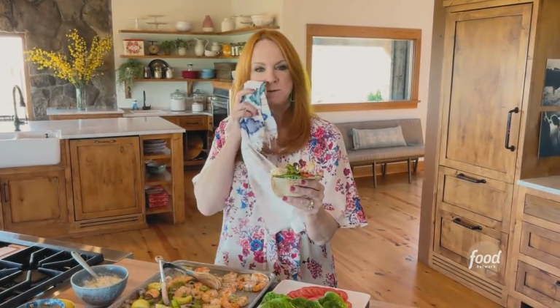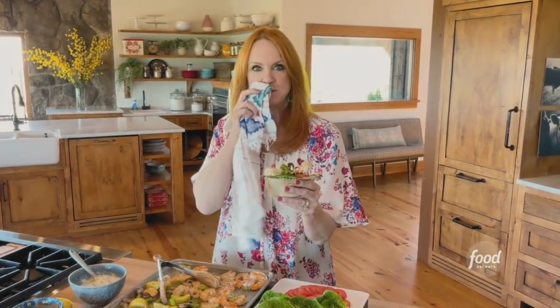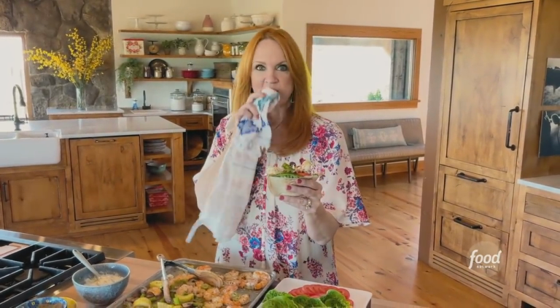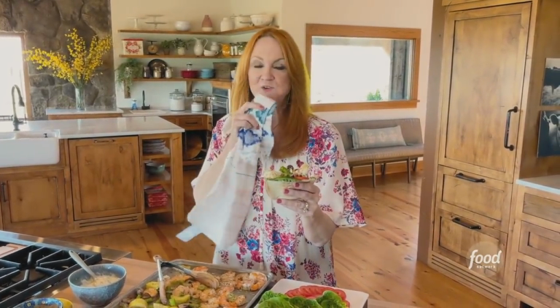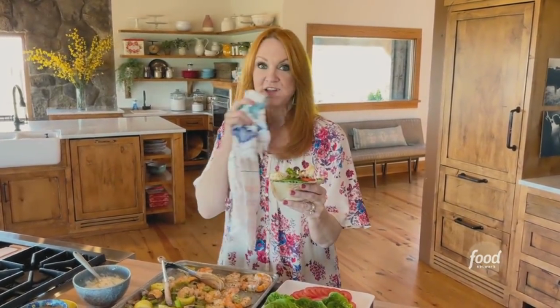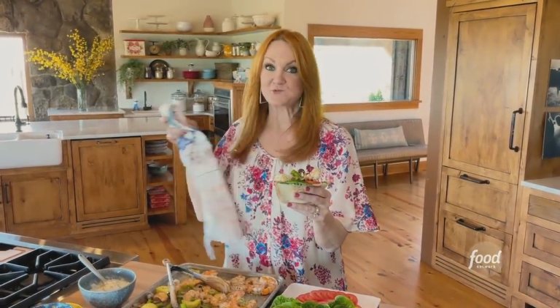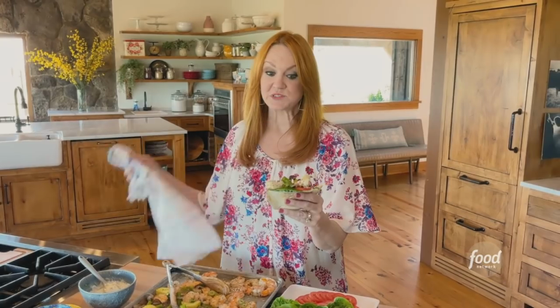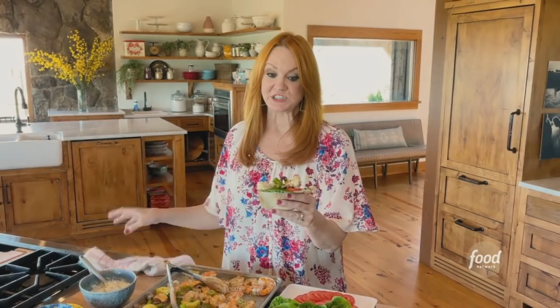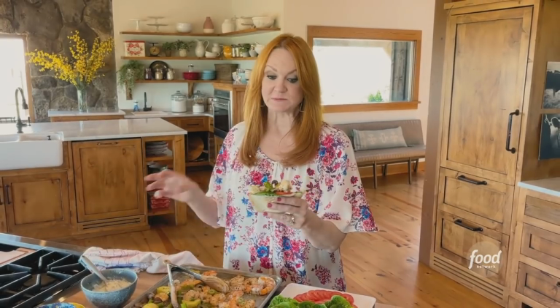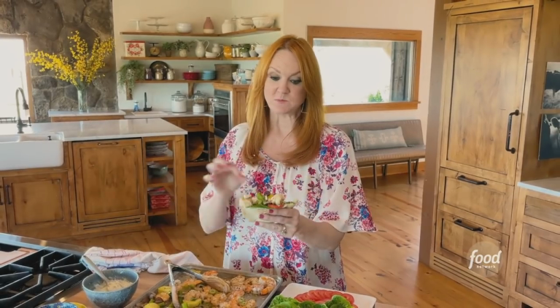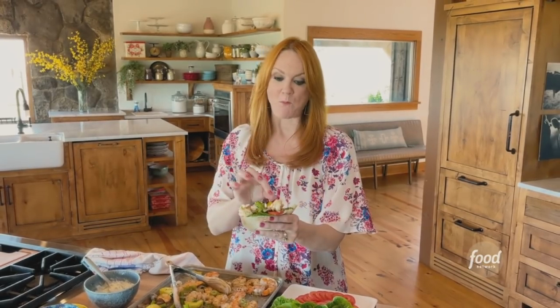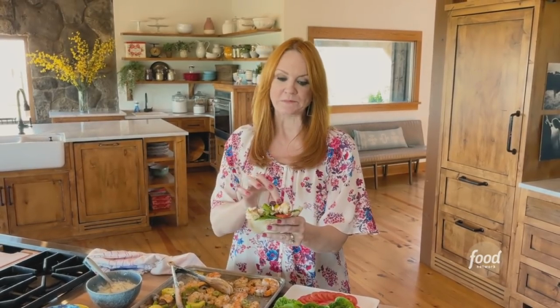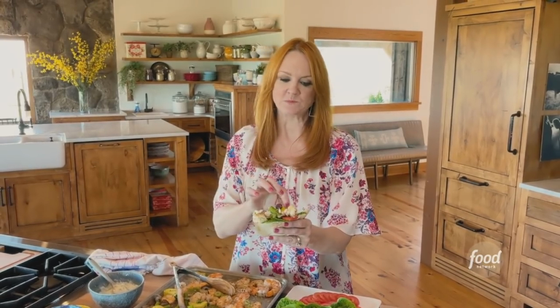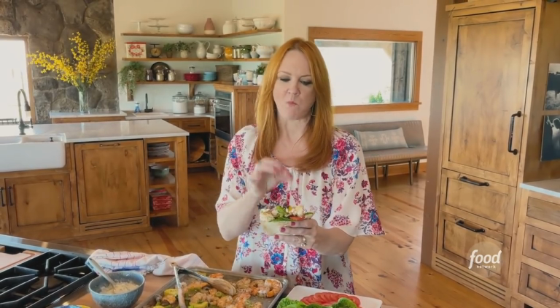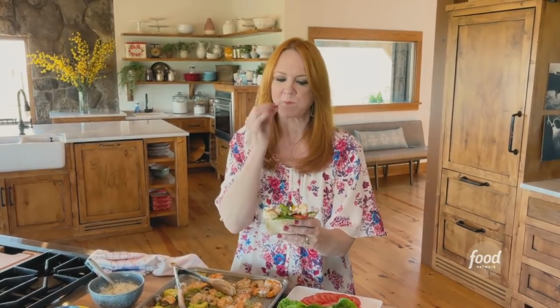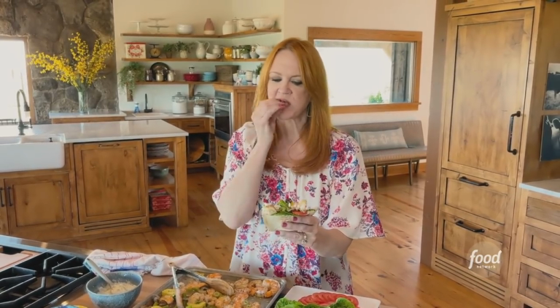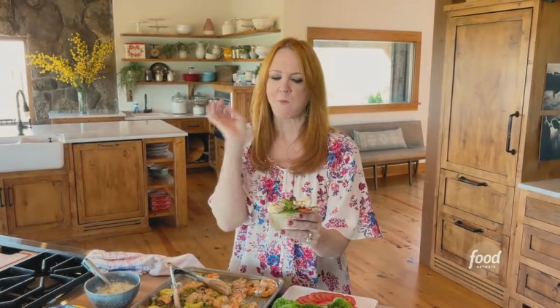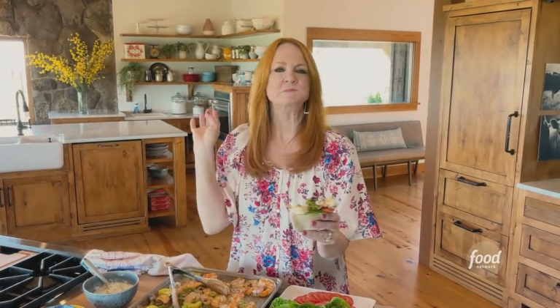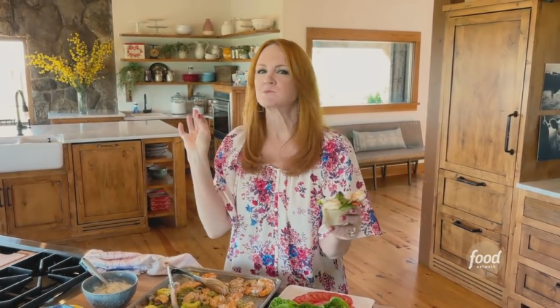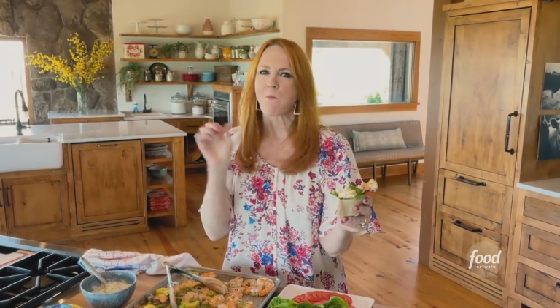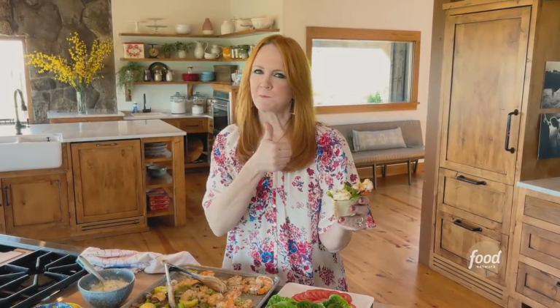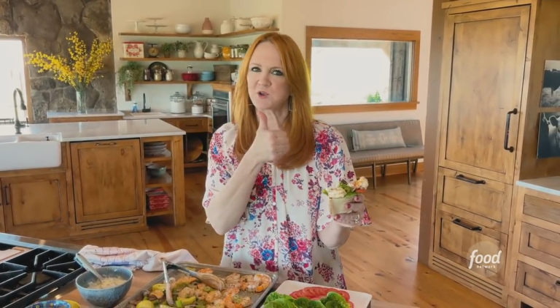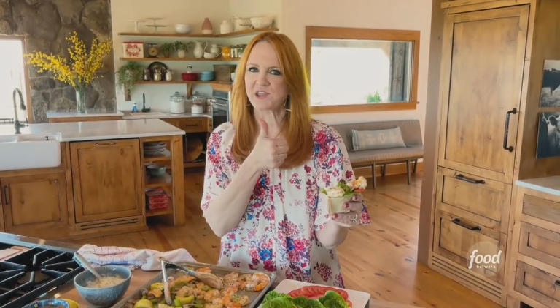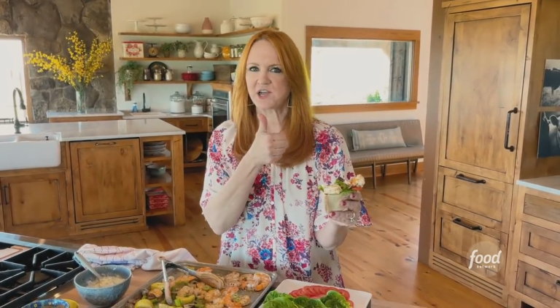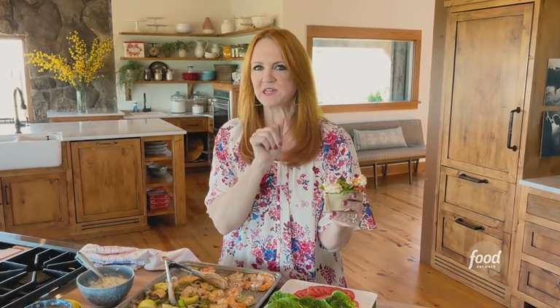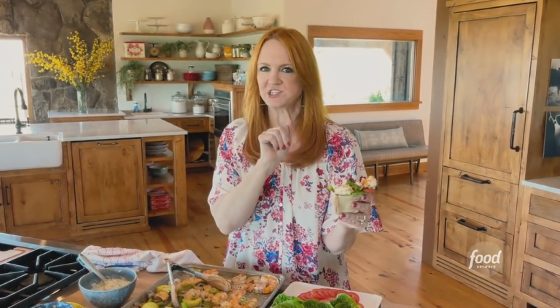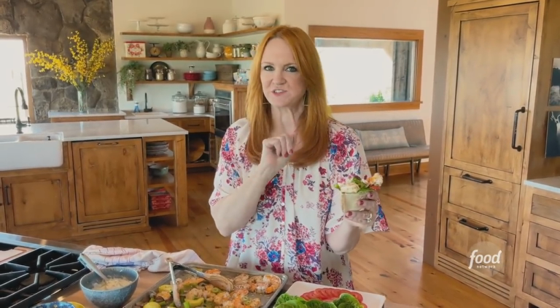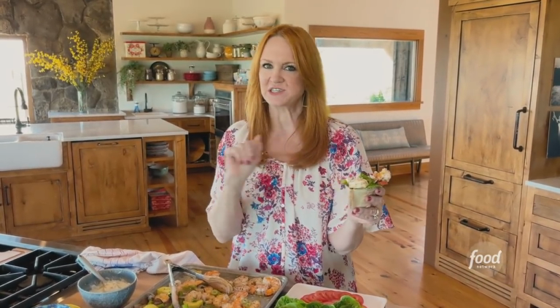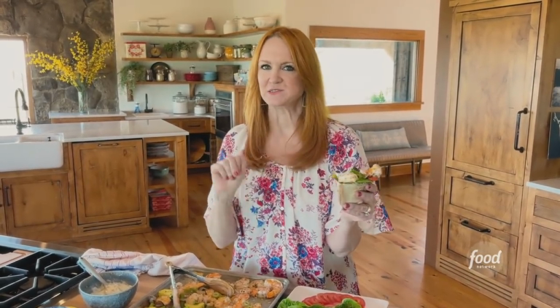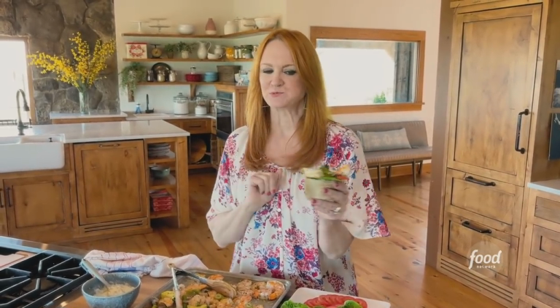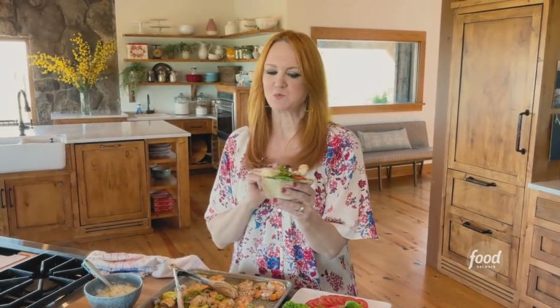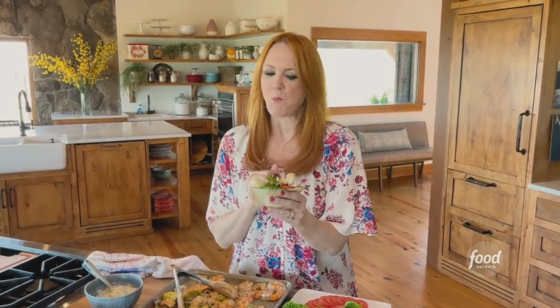Oh, that is really good. Great combination of ingredients.